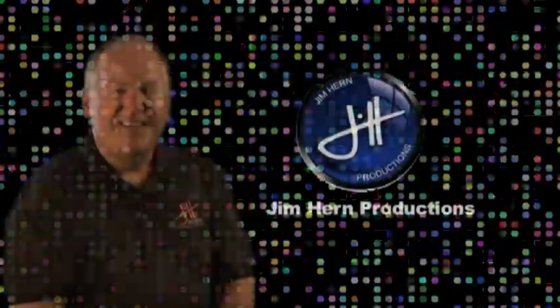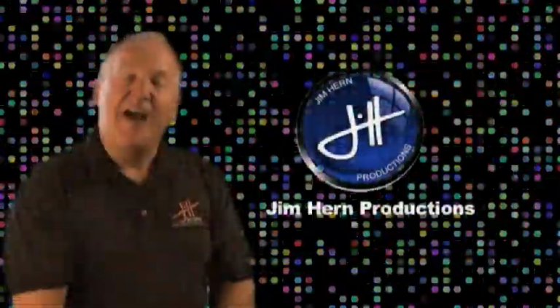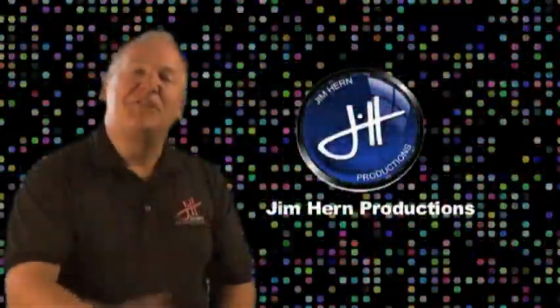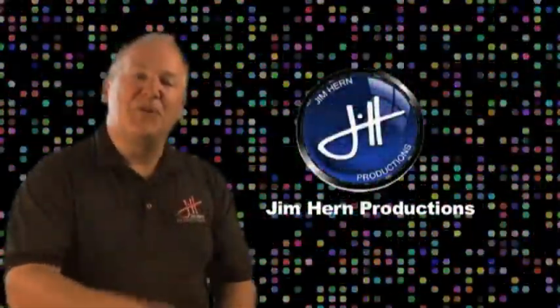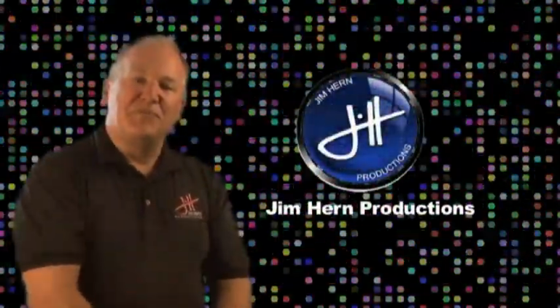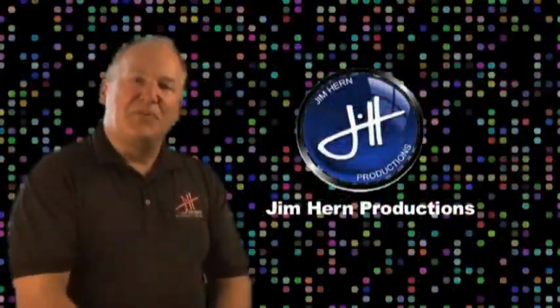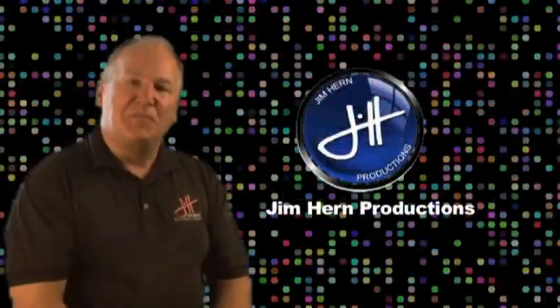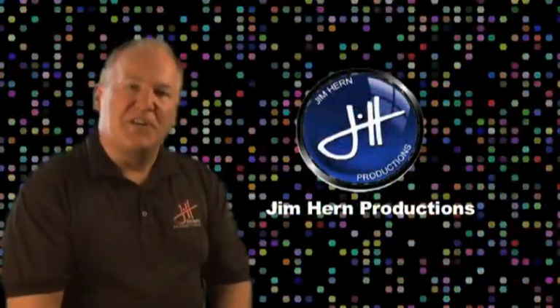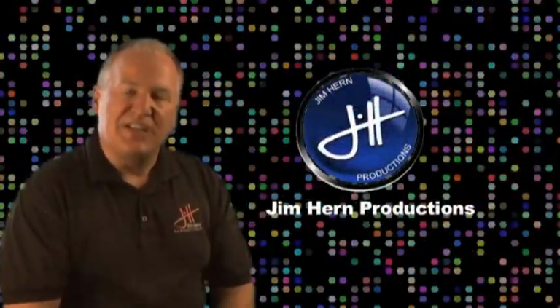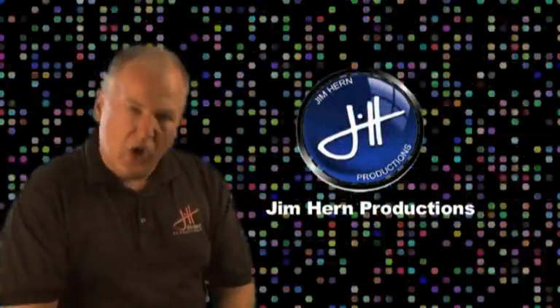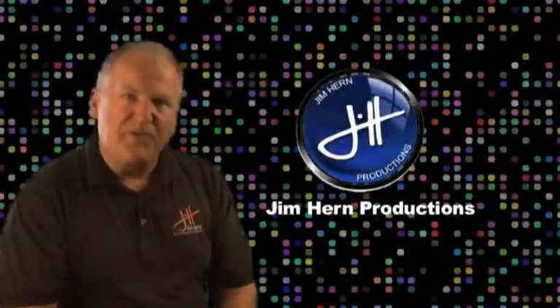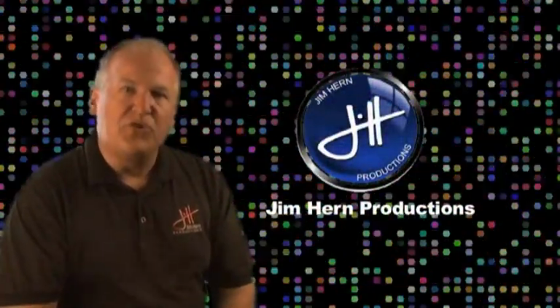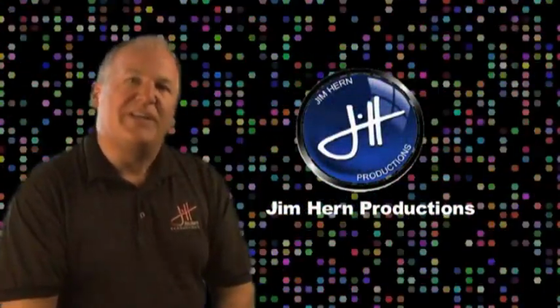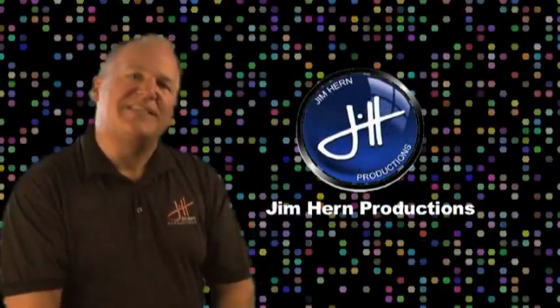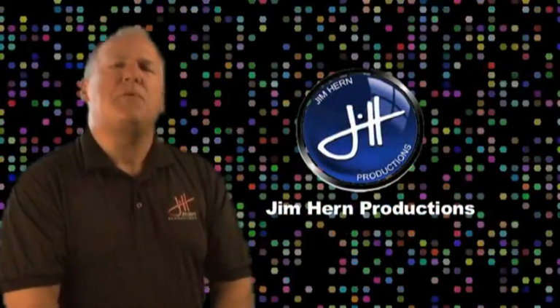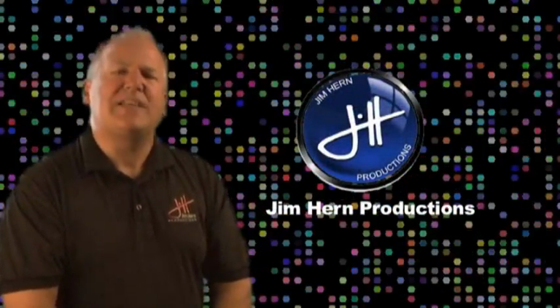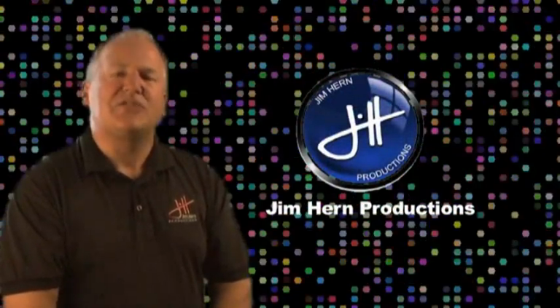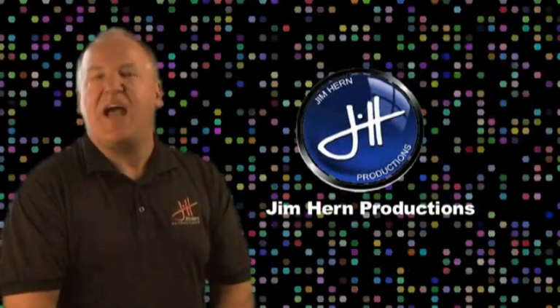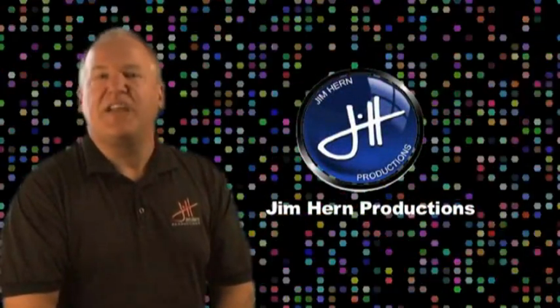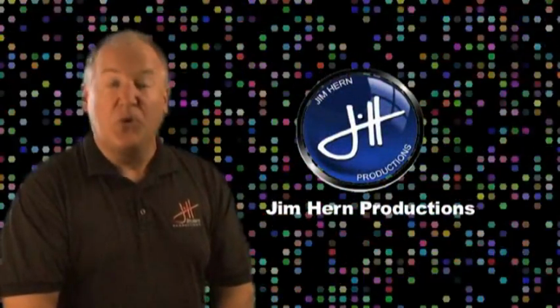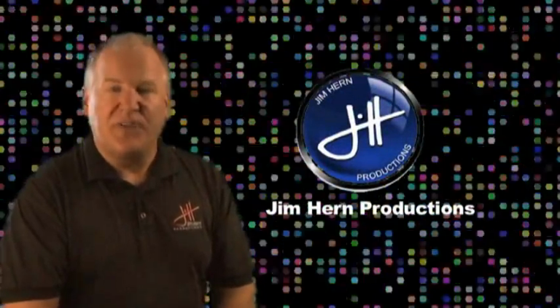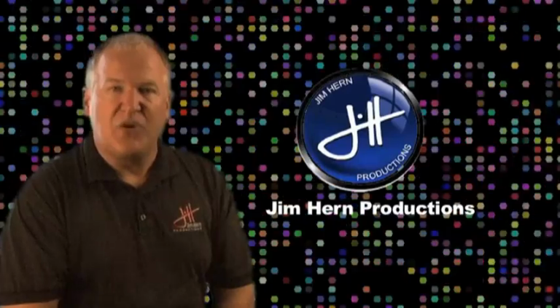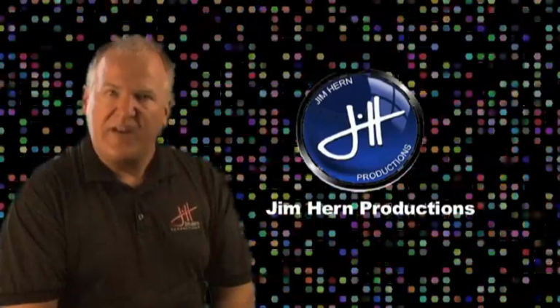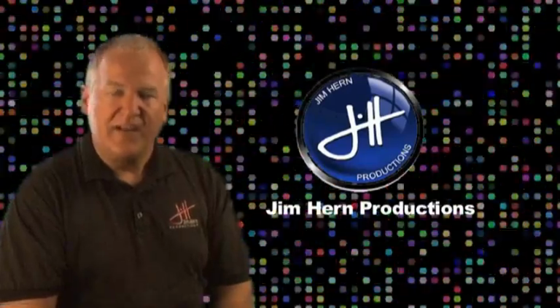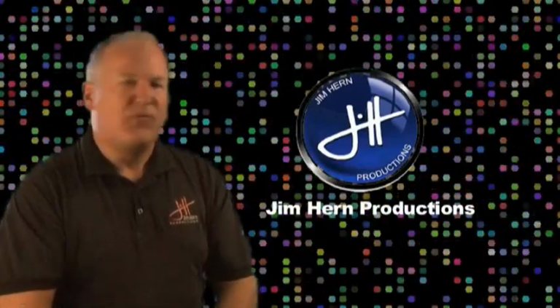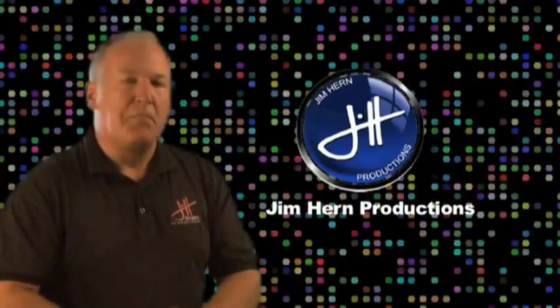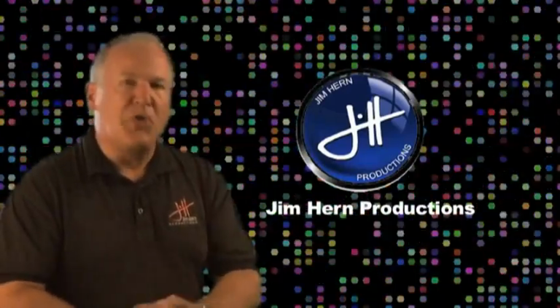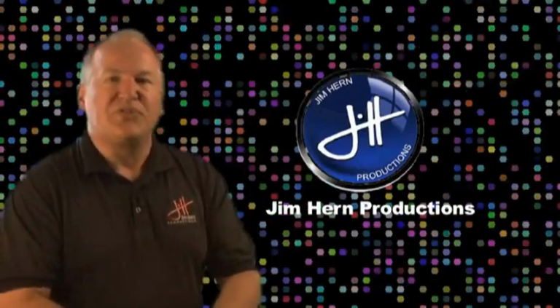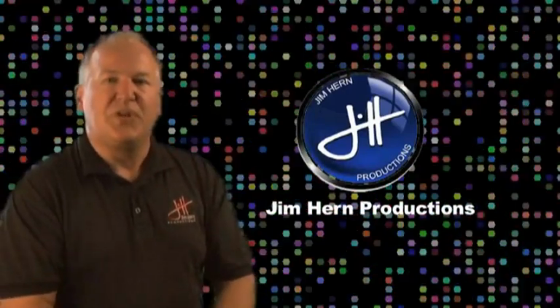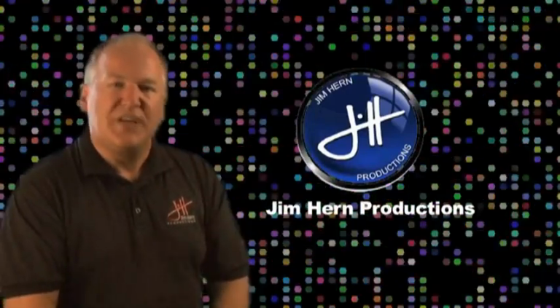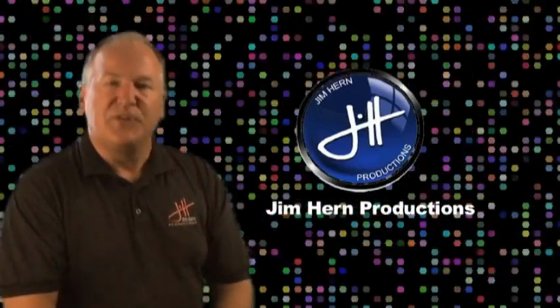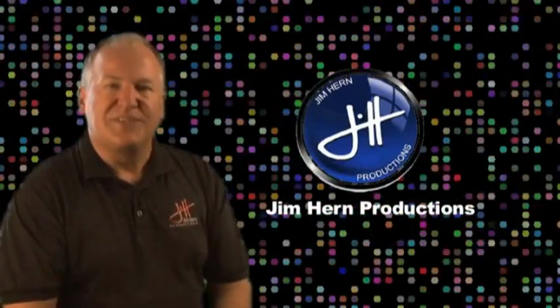I'm Jim Hearn from Jim Hearn Productions and I hope you've enjoyed these simple lessons on how to get your video ready for a multitude of different uses.